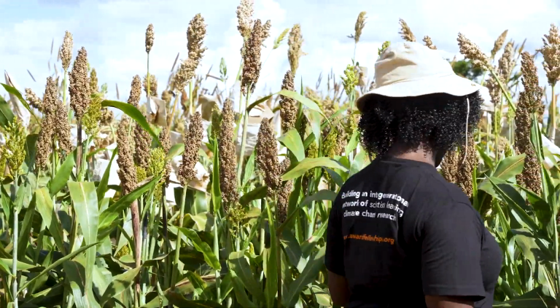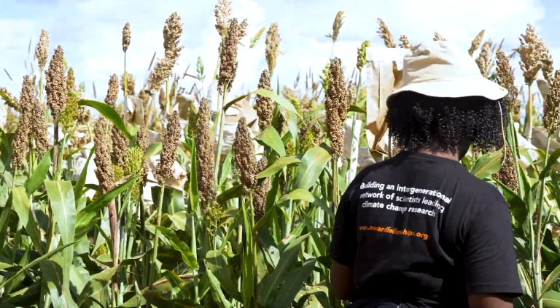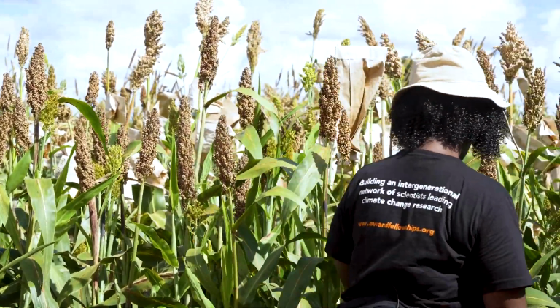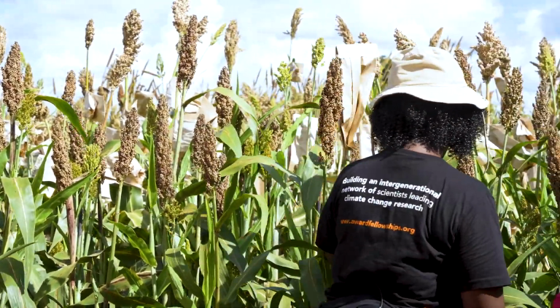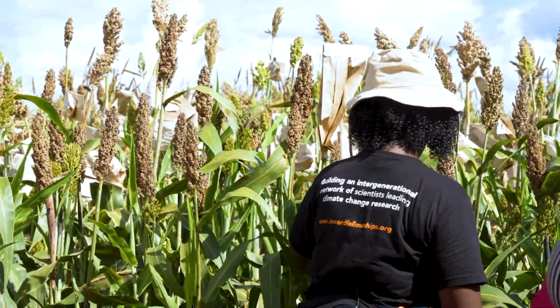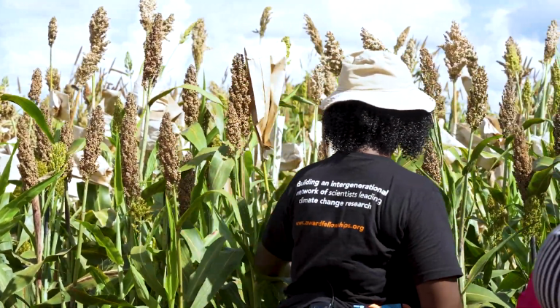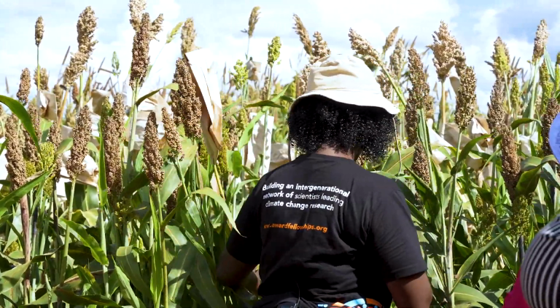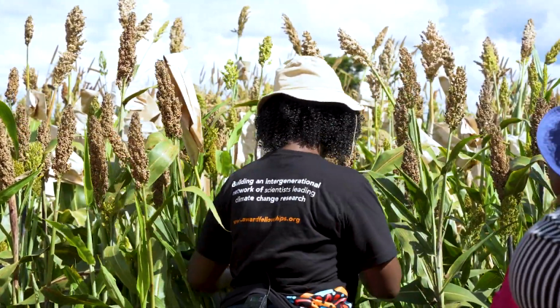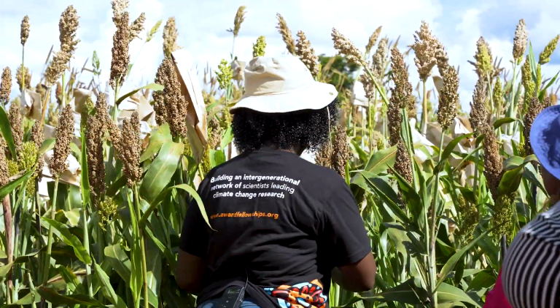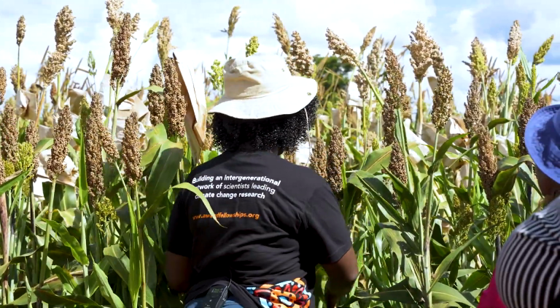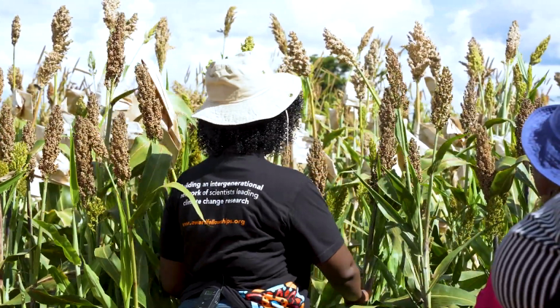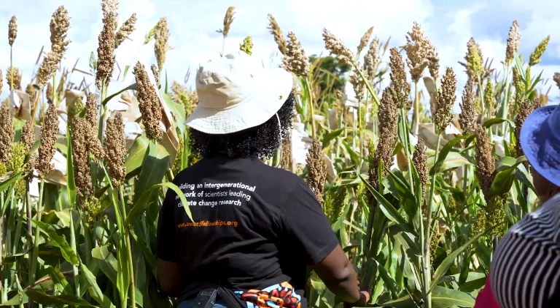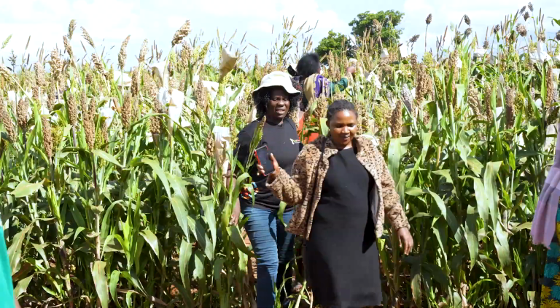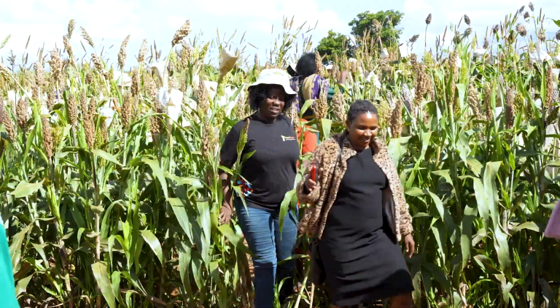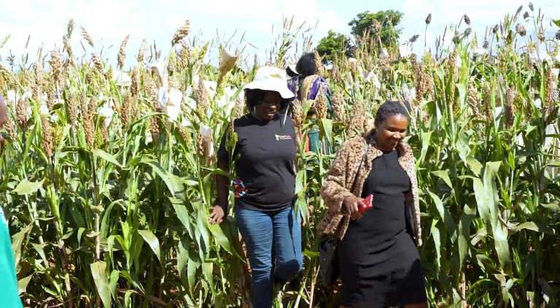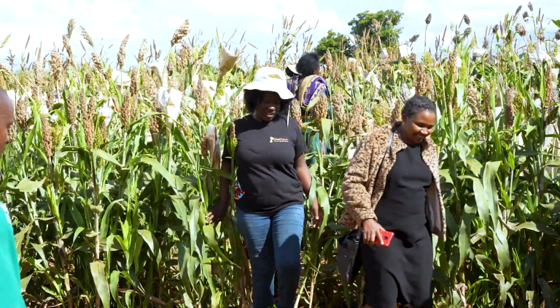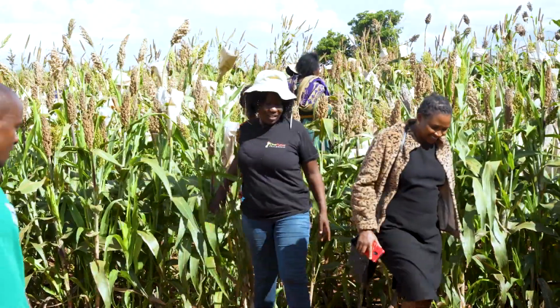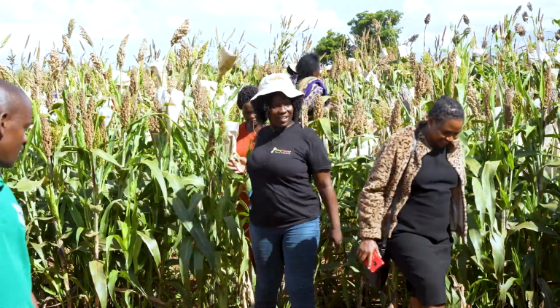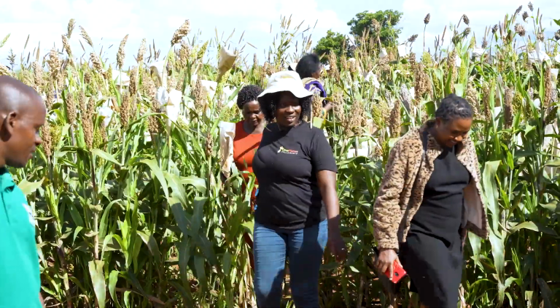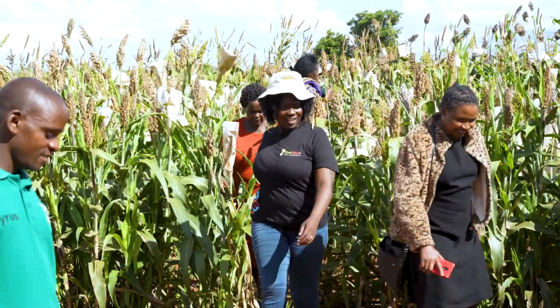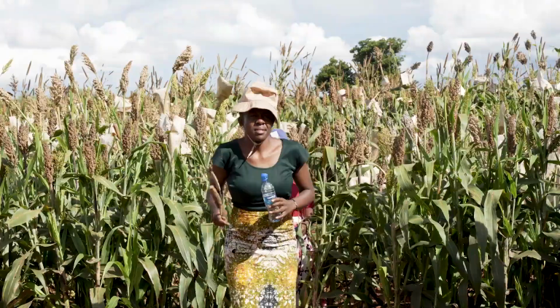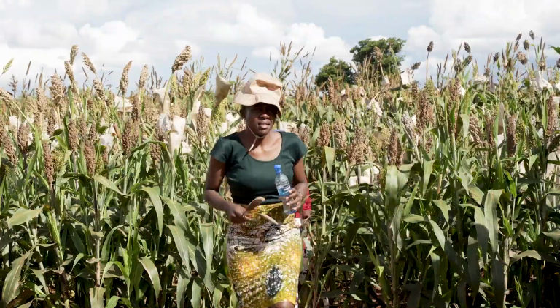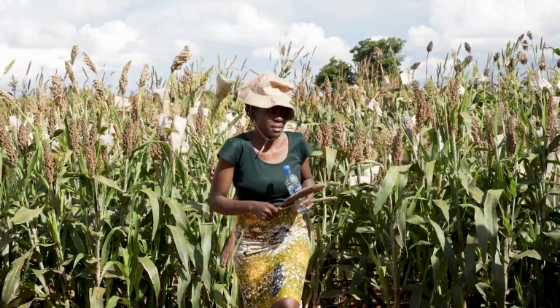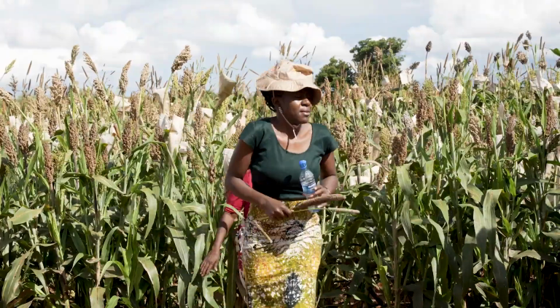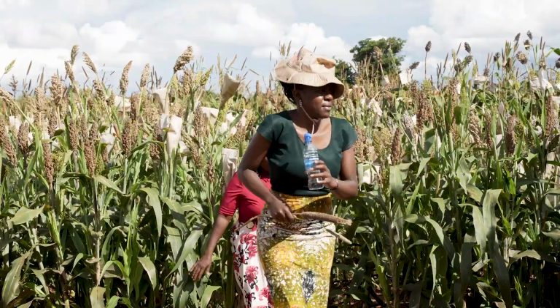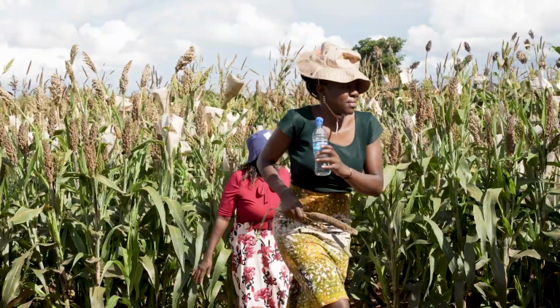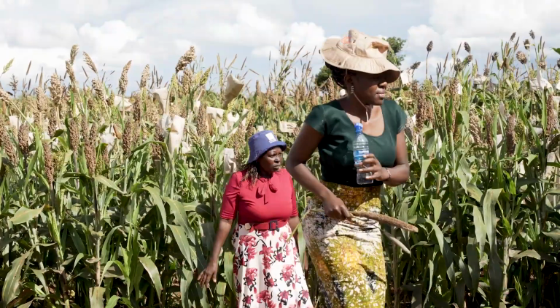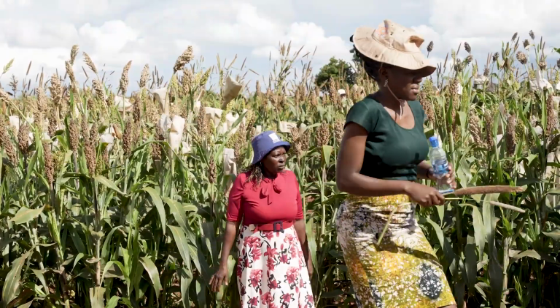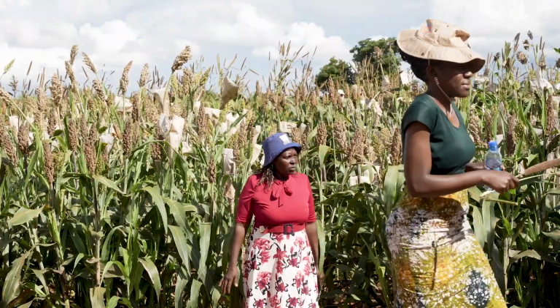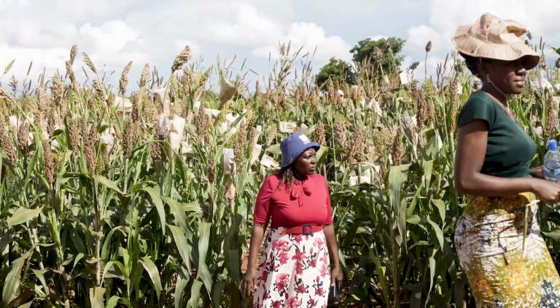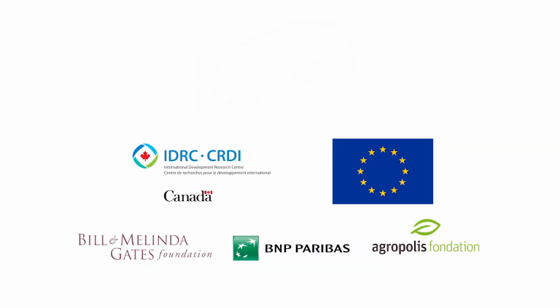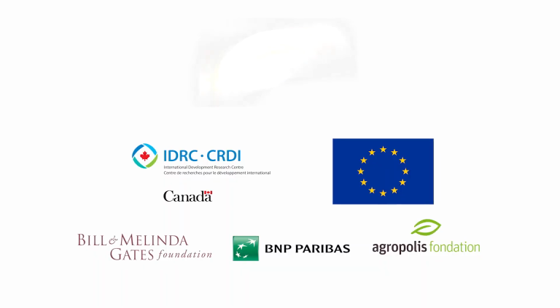Through their efforts, they are building a brighter and more sustainable future for agriculture in Africa.